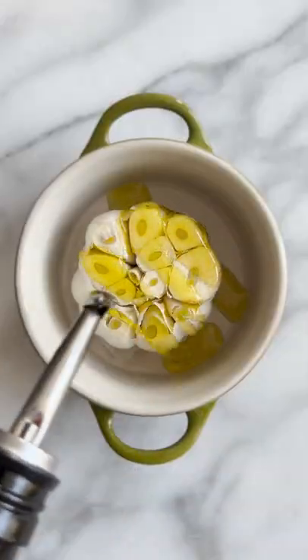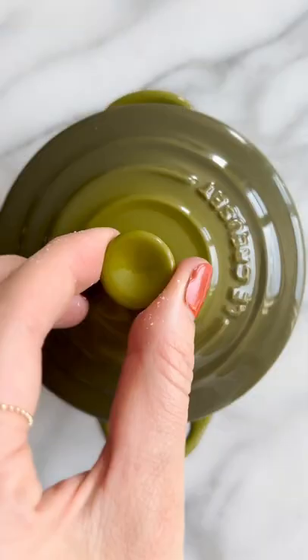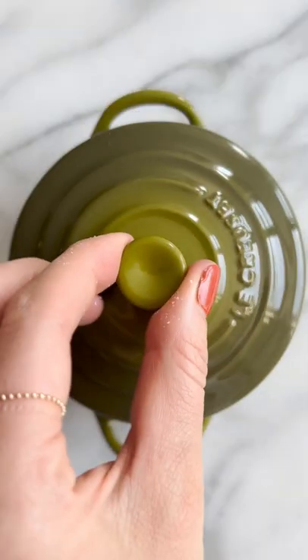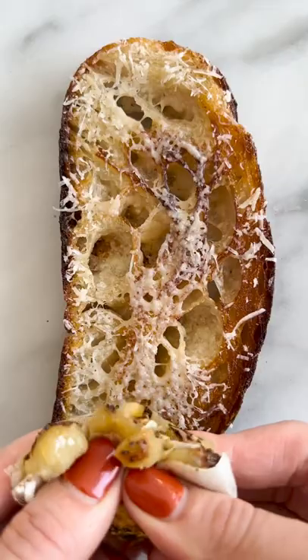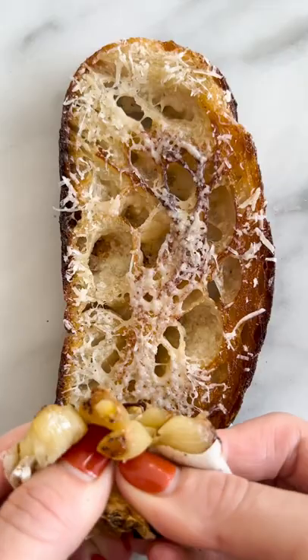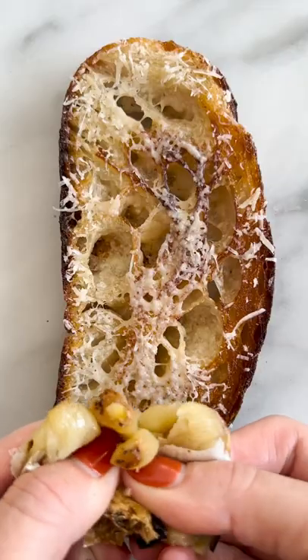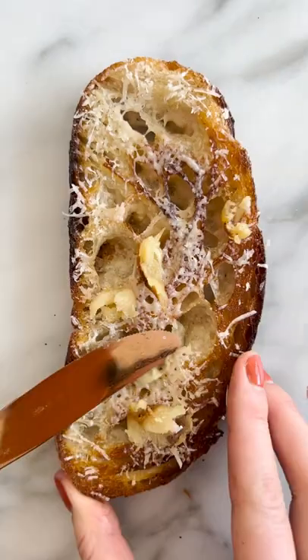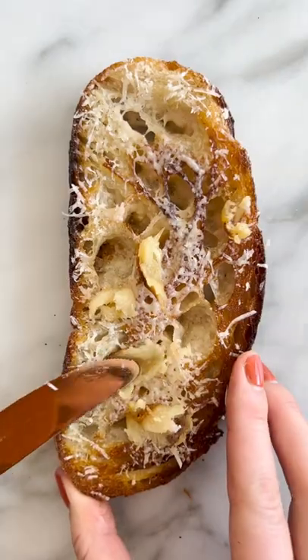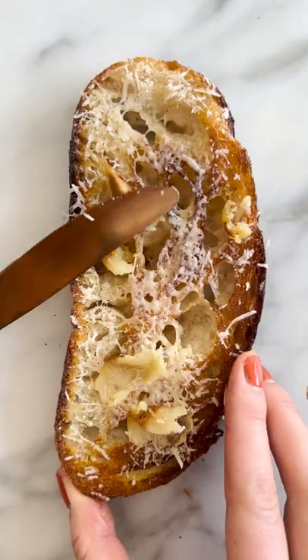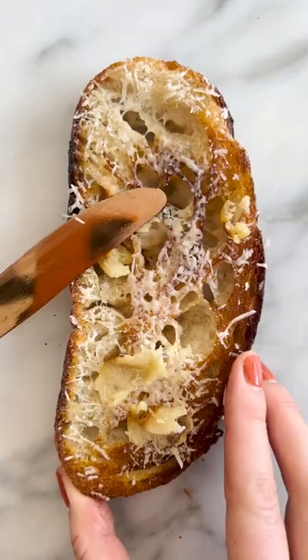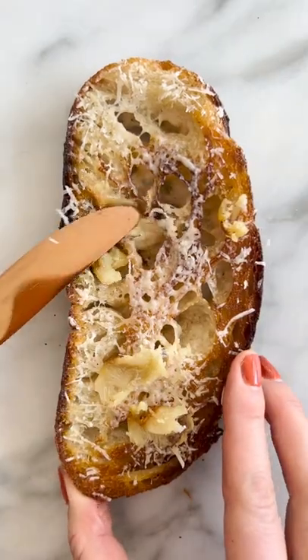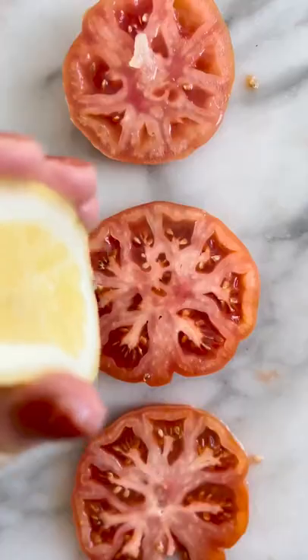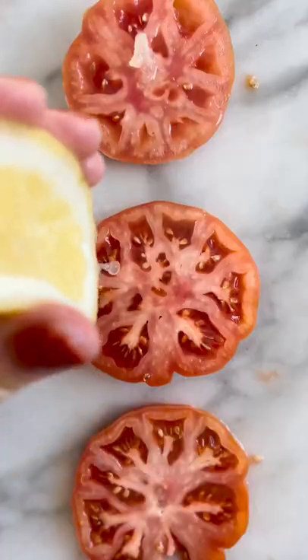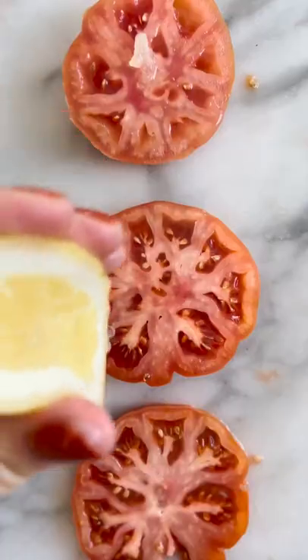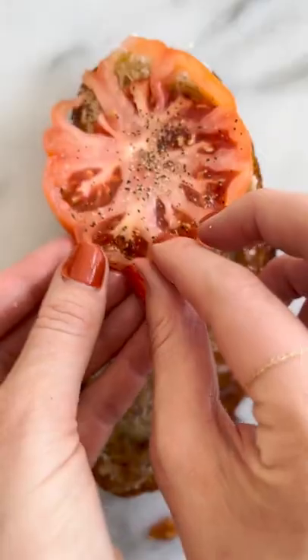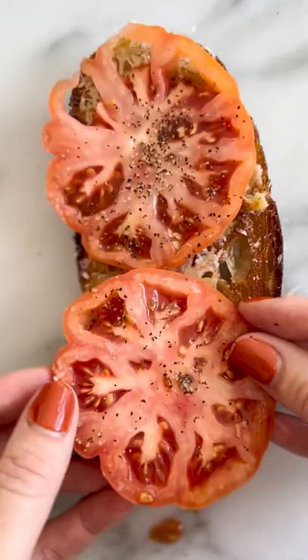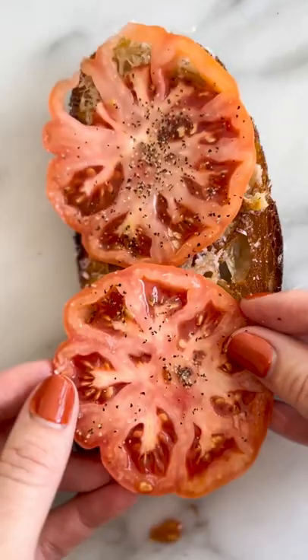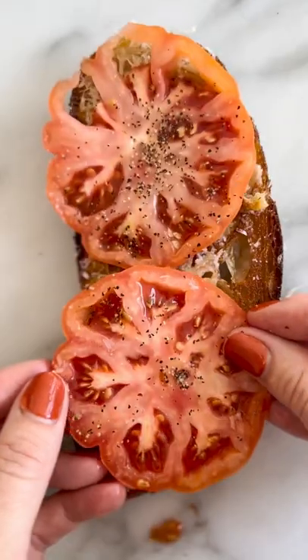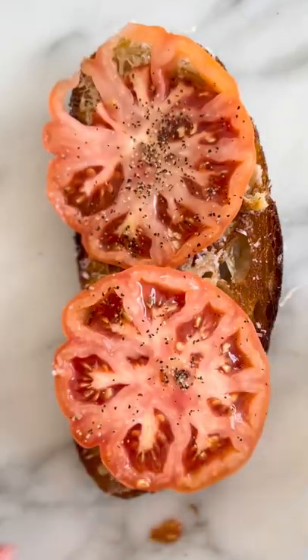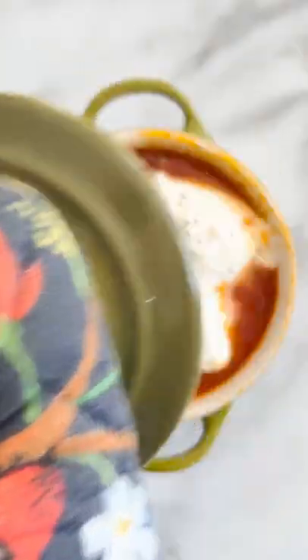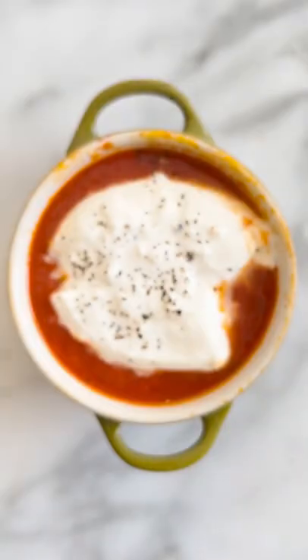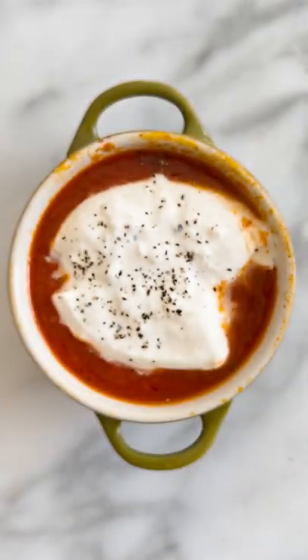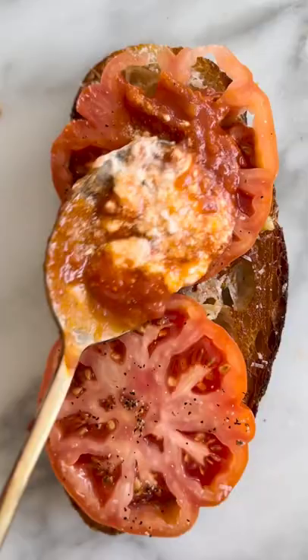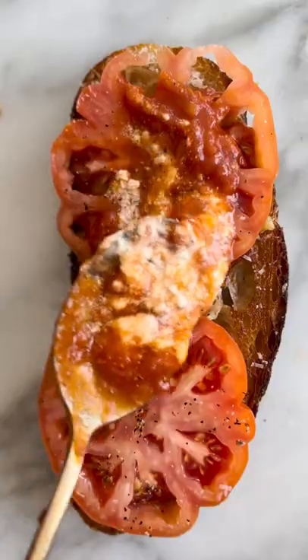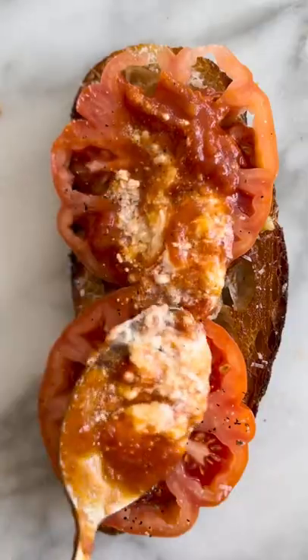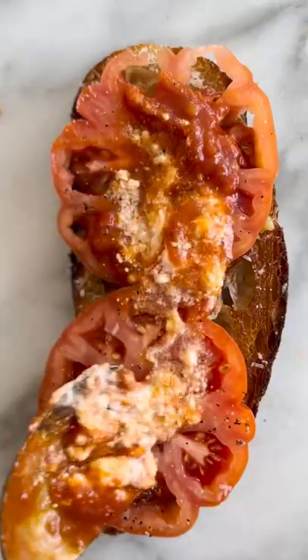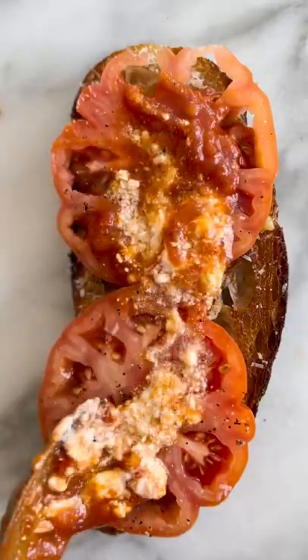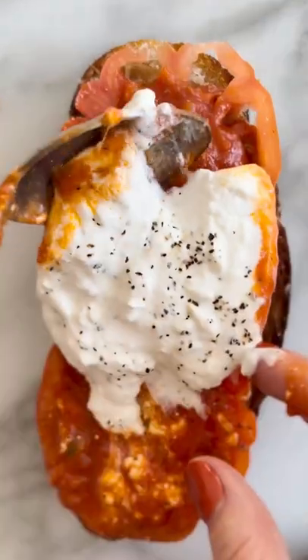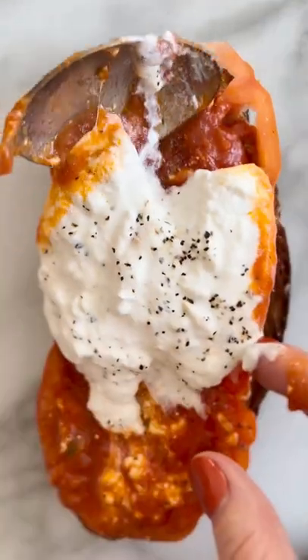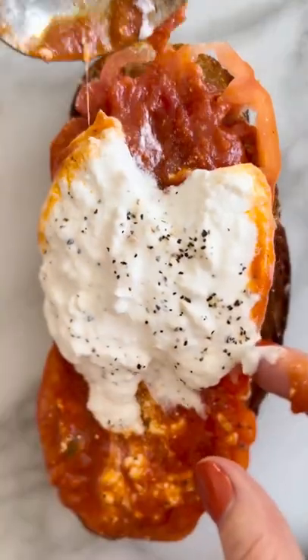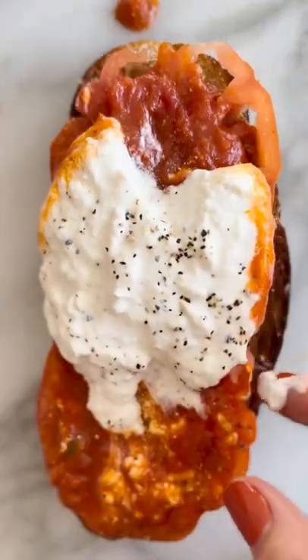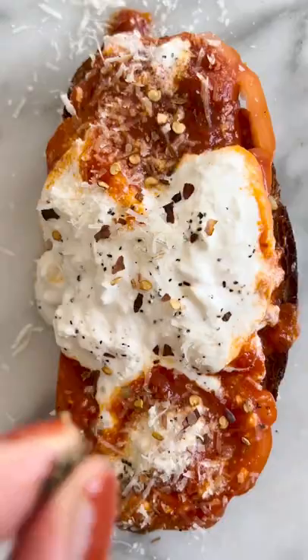First up is a twist on the iconic pizza toast. This version features roasted garlic and truffle parm sourdough, topped with tomato sauce and melty burrata.